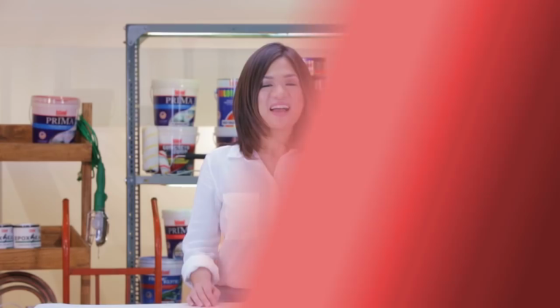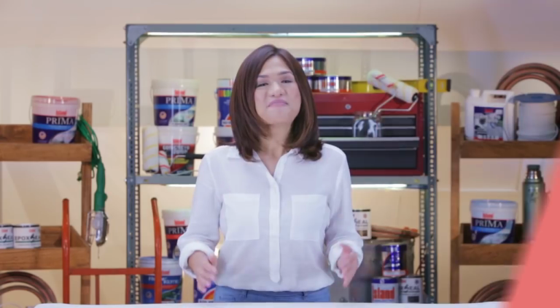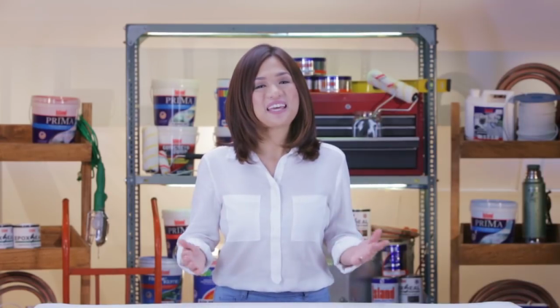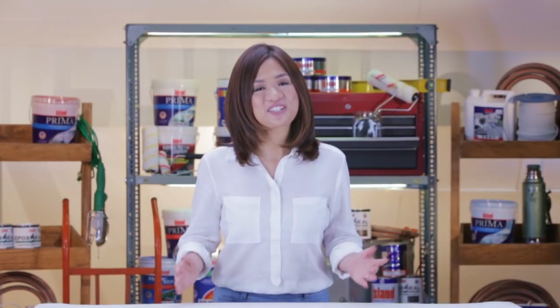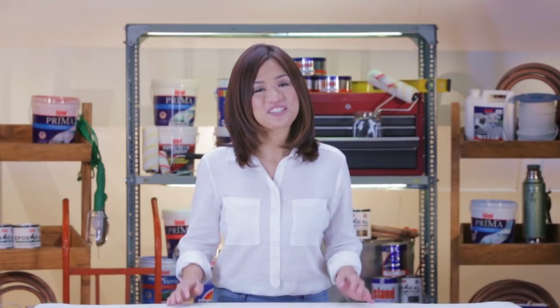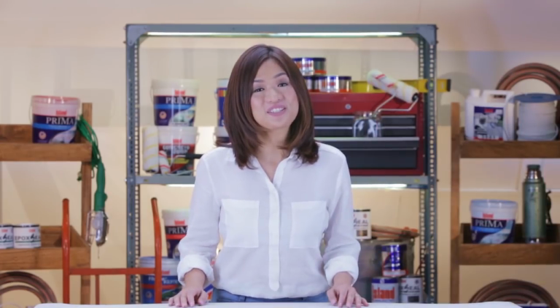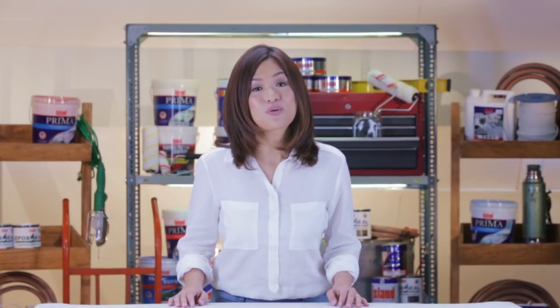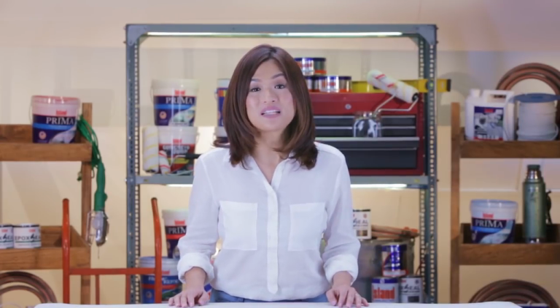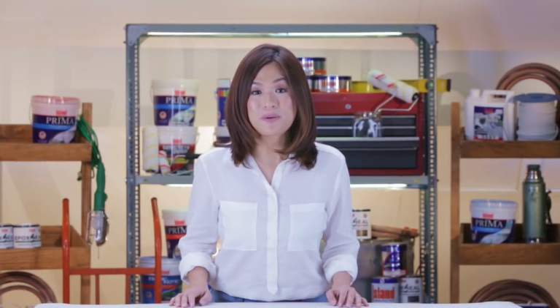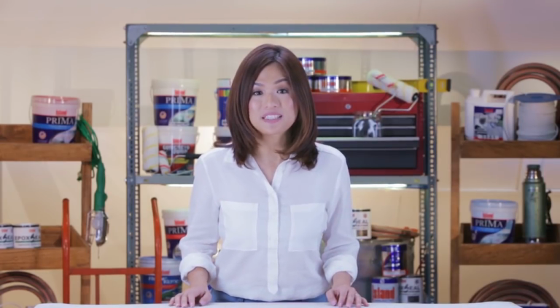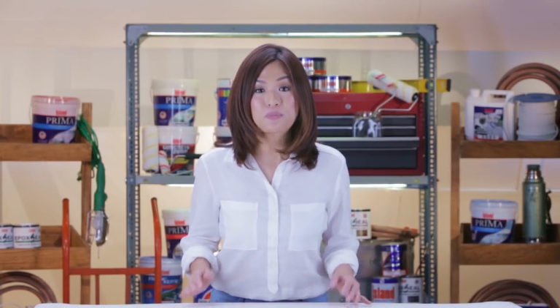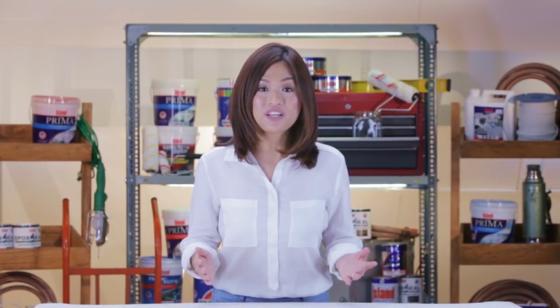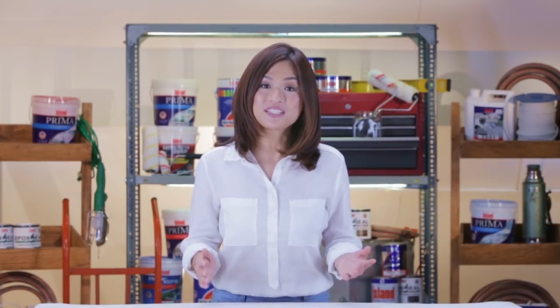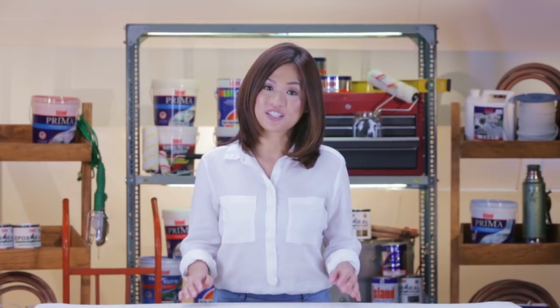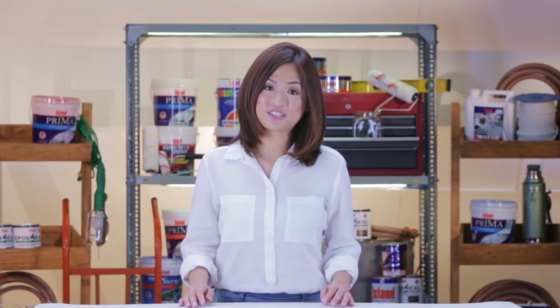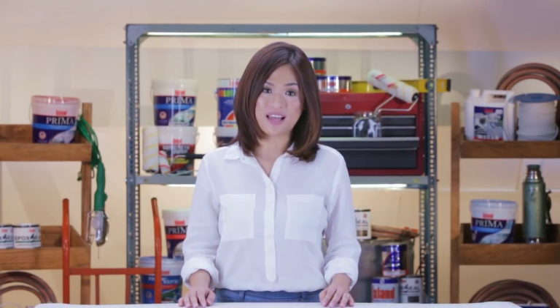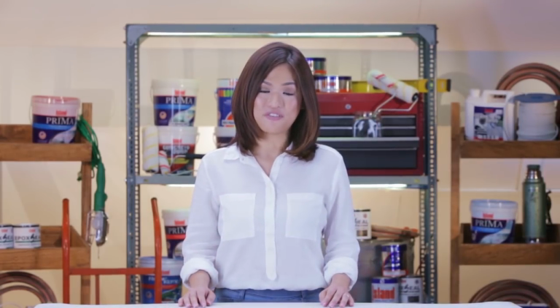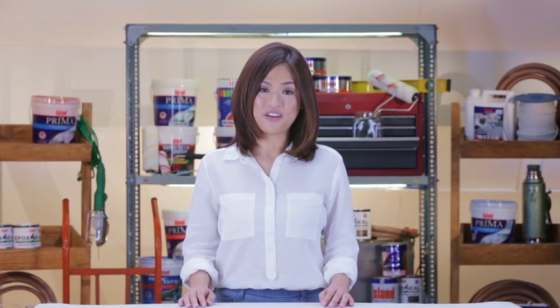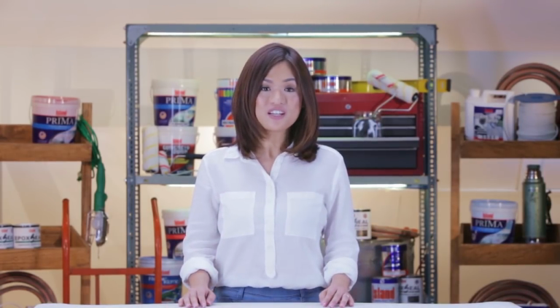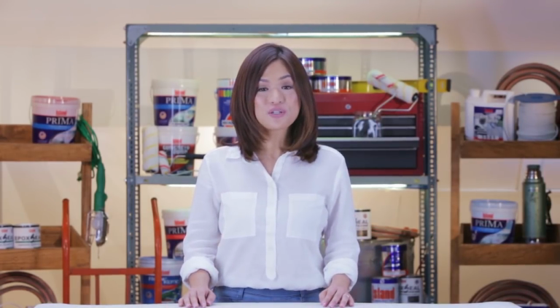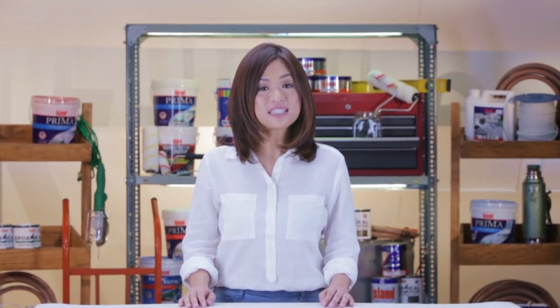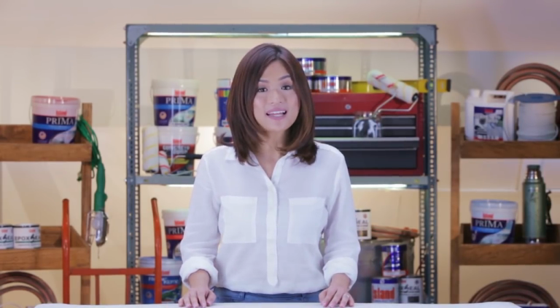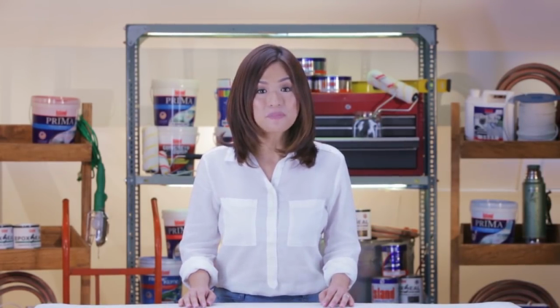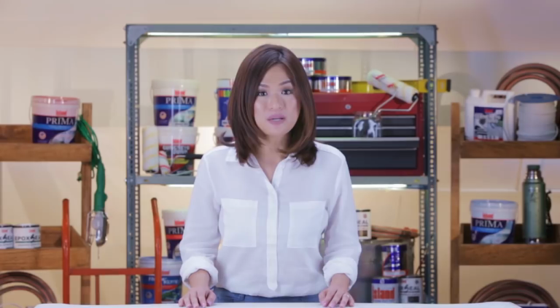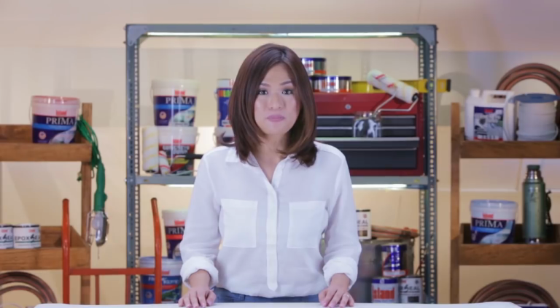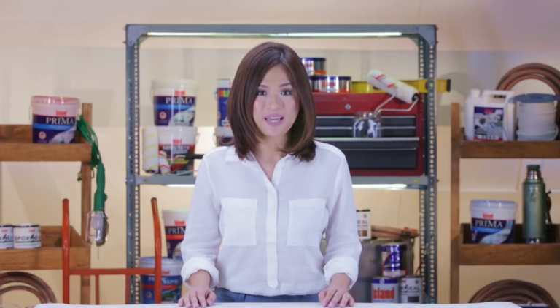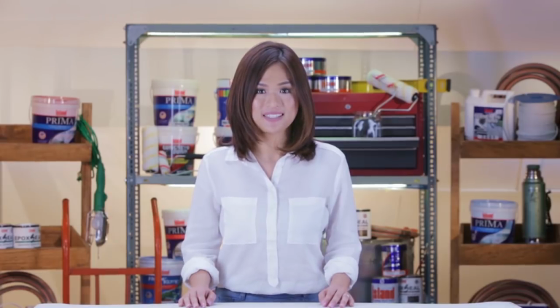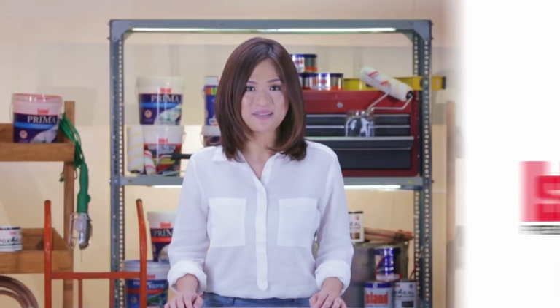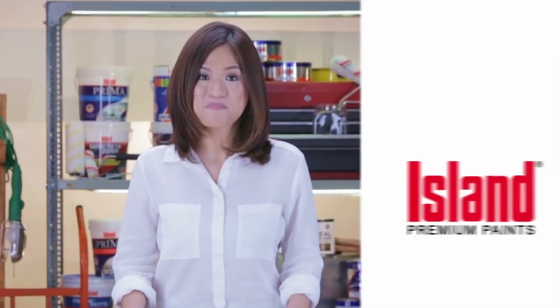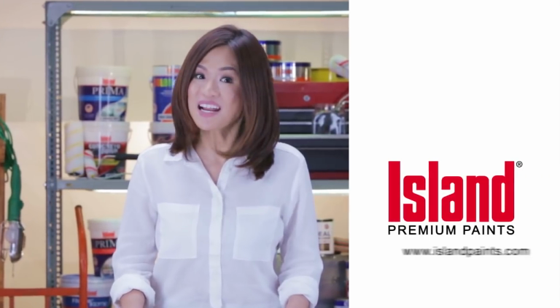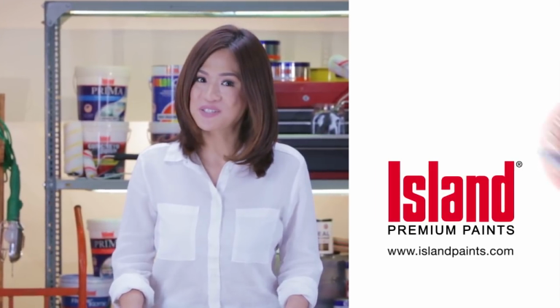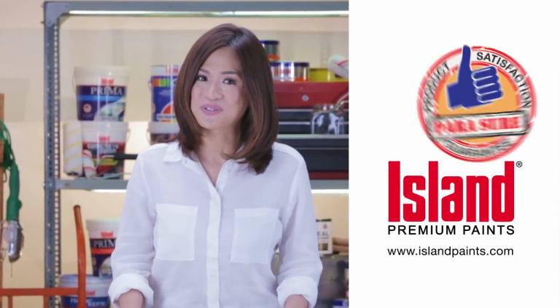Make sure to use quality paints to bring your interiors to life. Choose Island Premium Paints. Para sure!